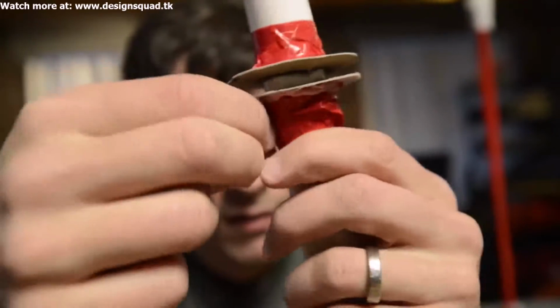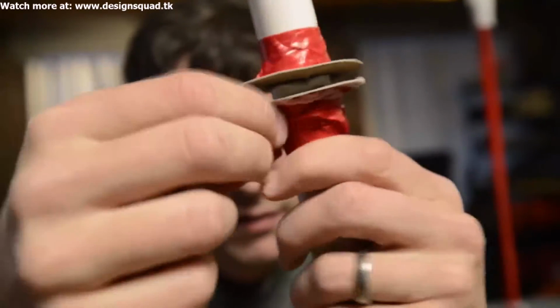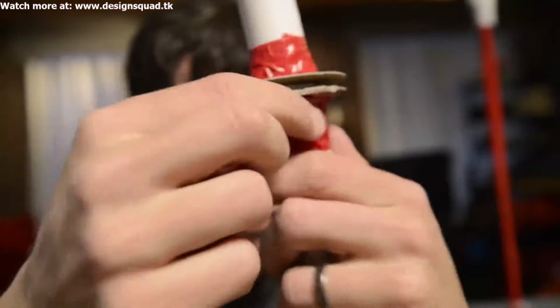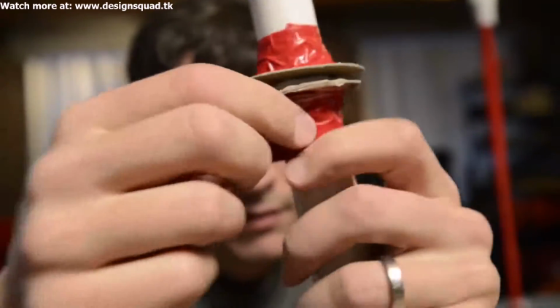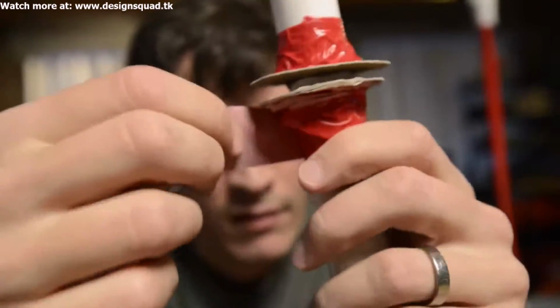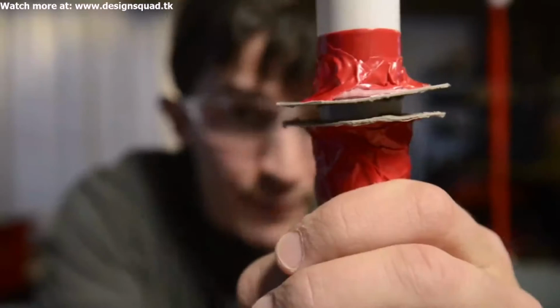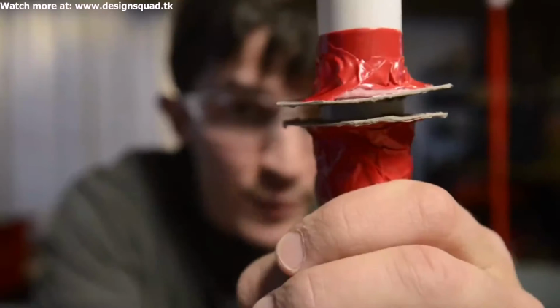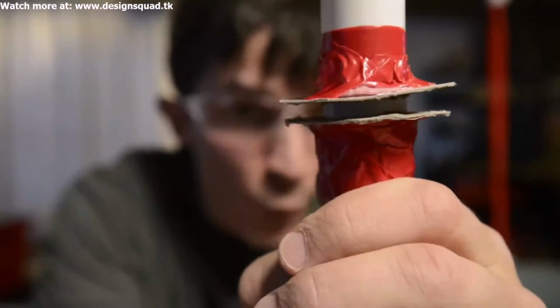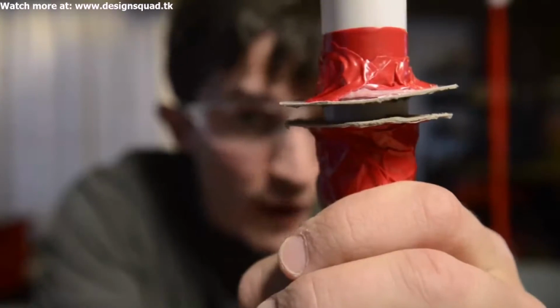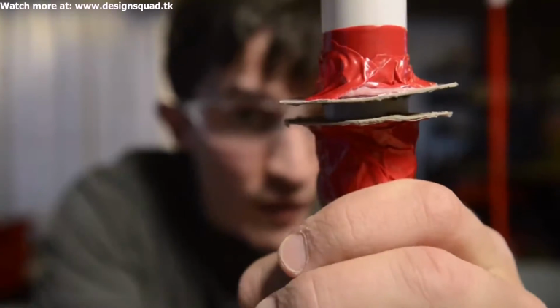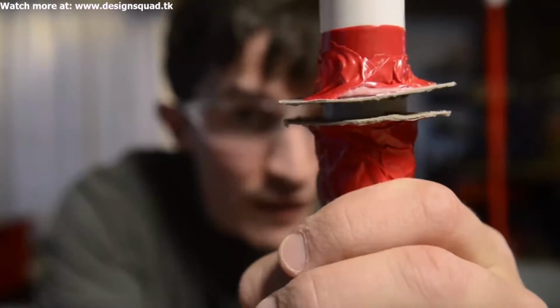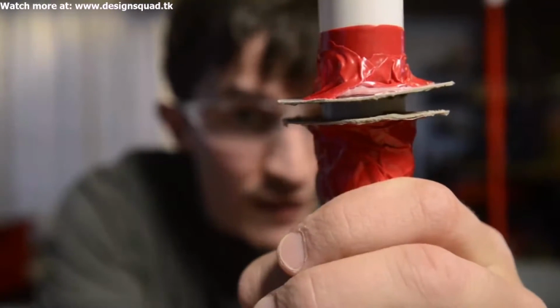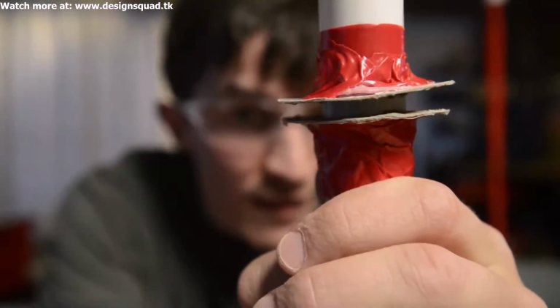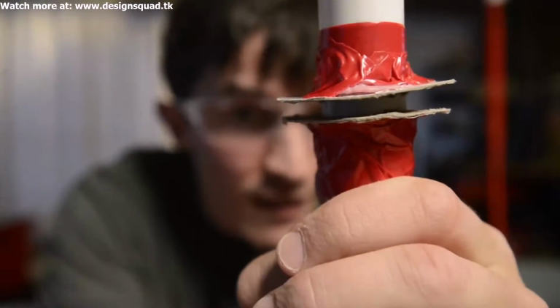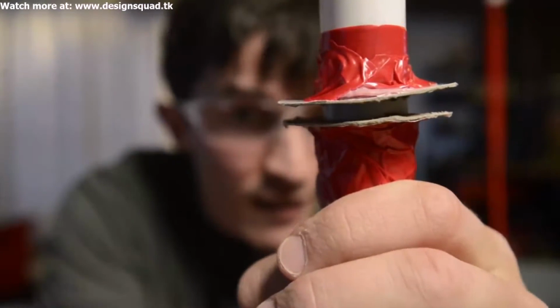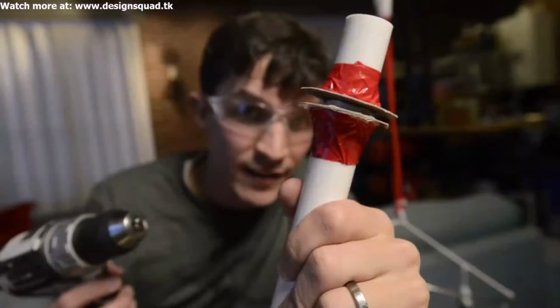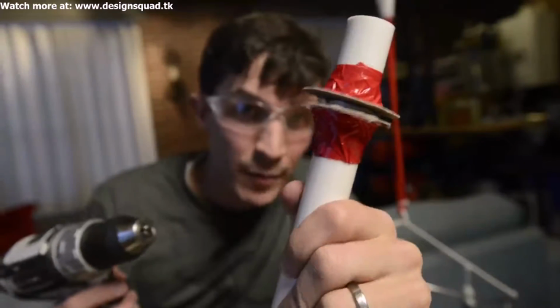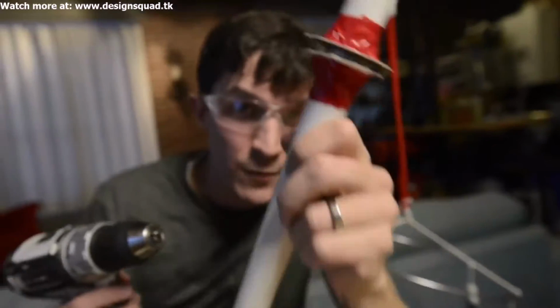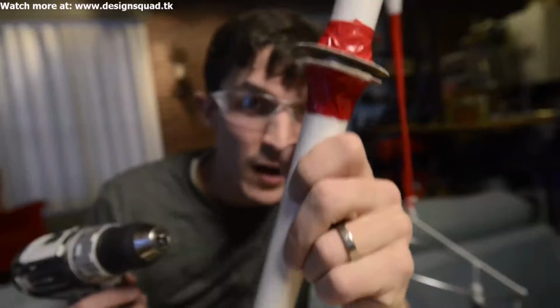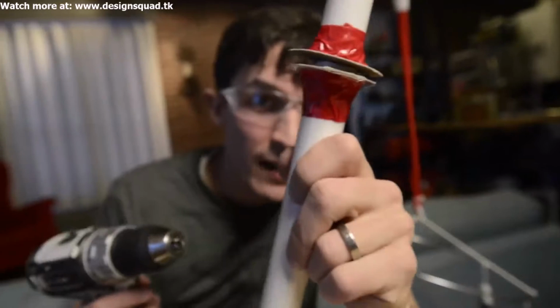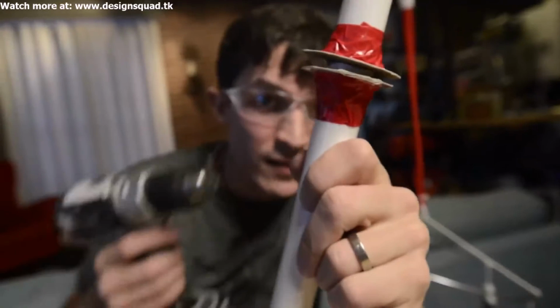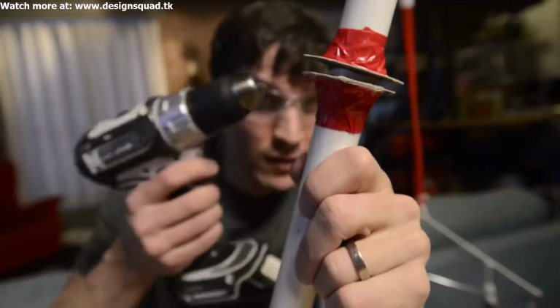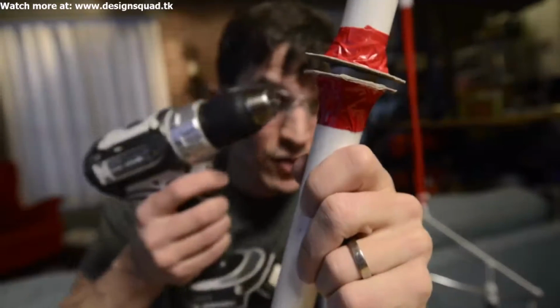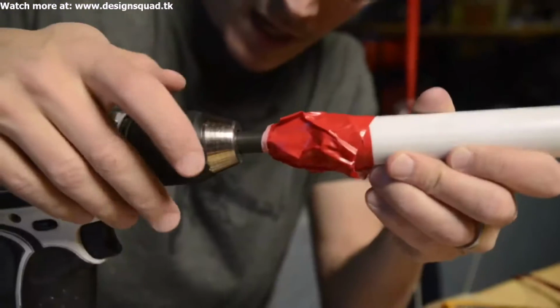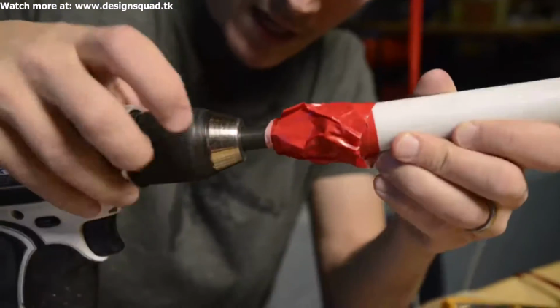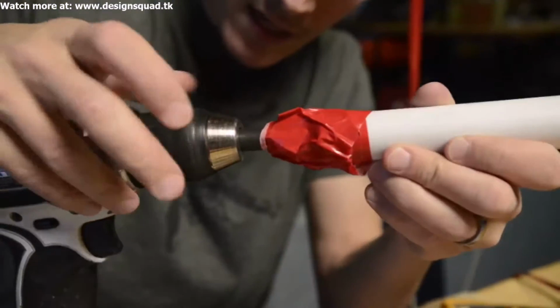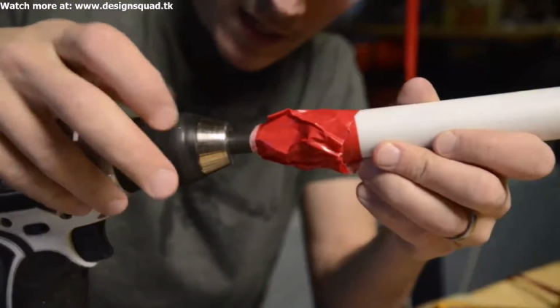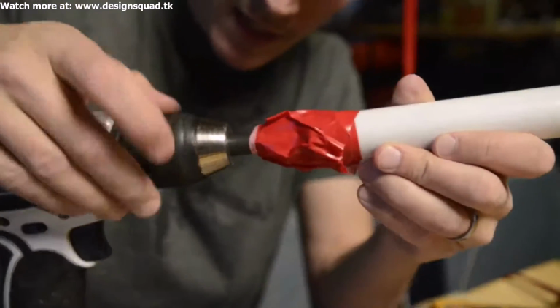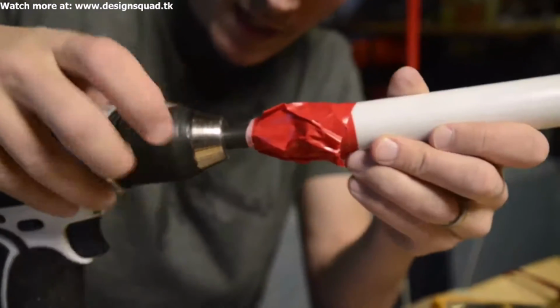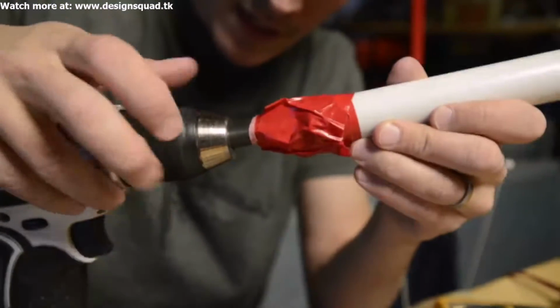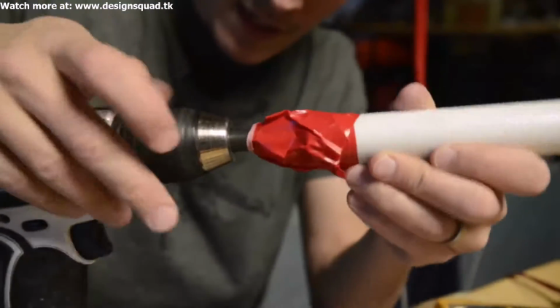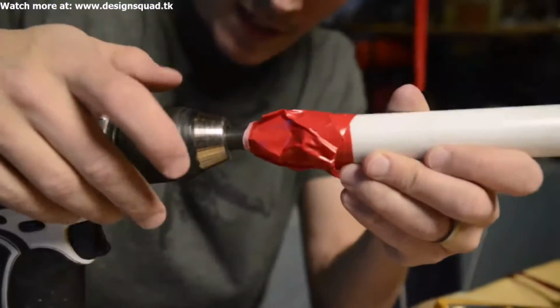Now we just have to put some wire on there. I'm going to connect up this rod to this drill so the drill does the spinning for me.